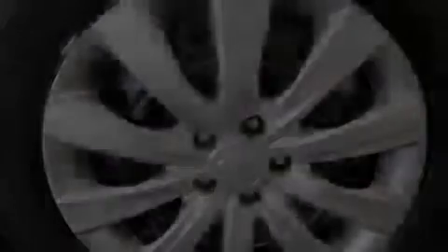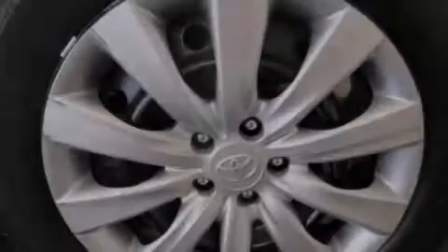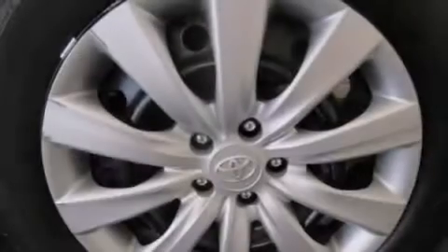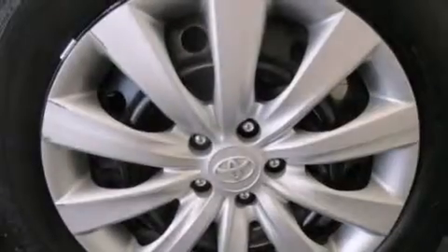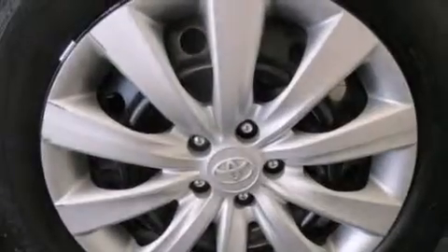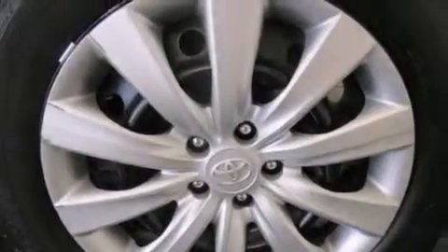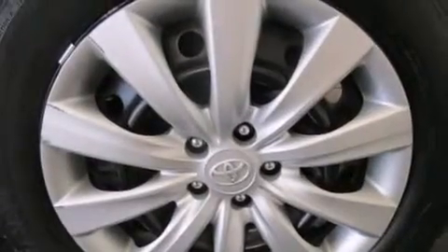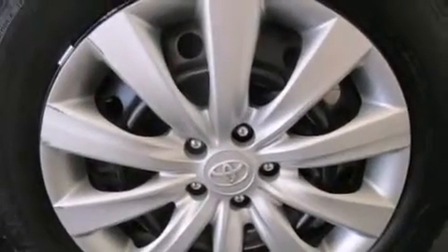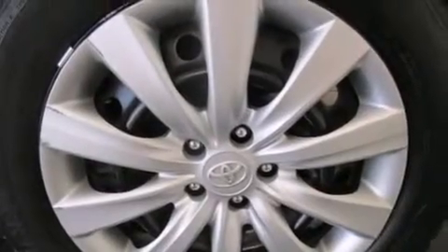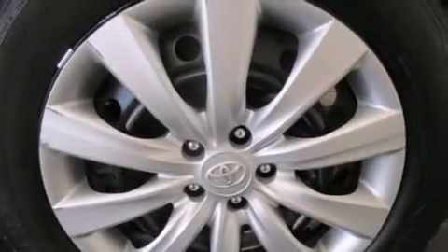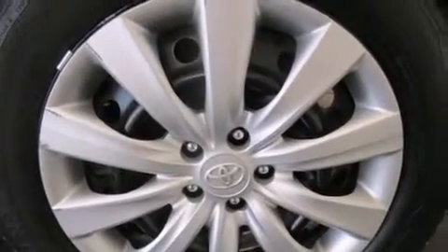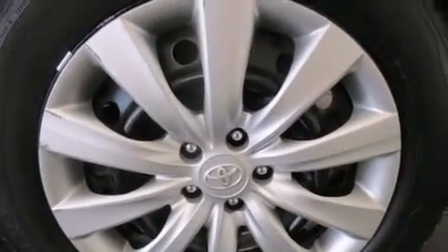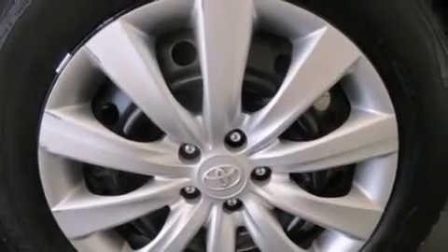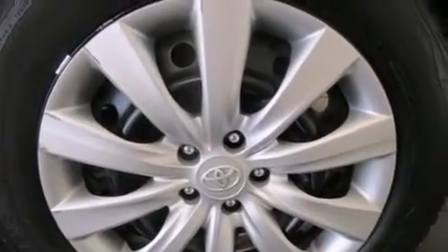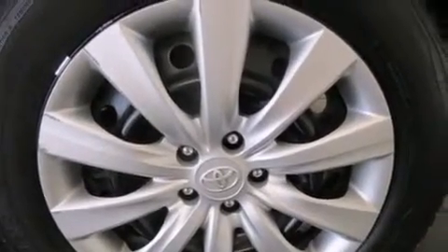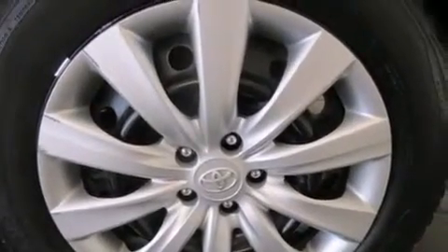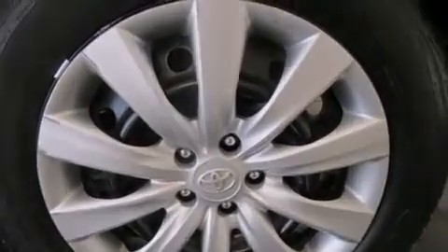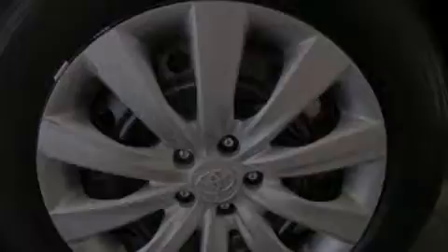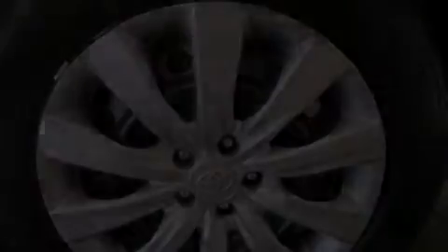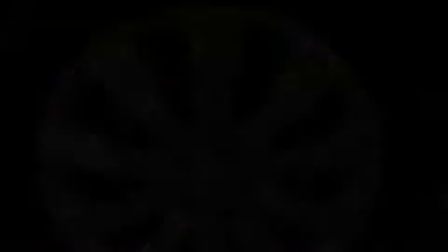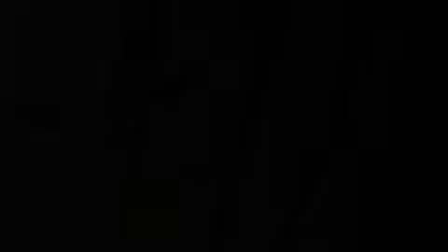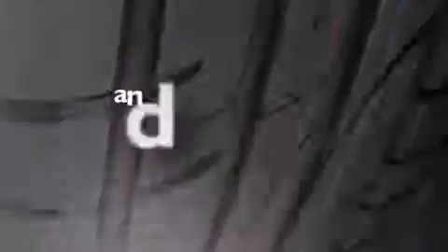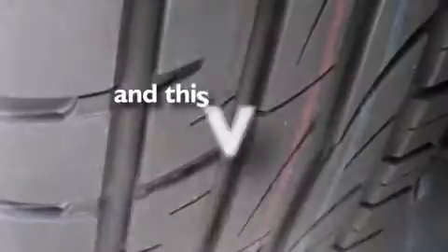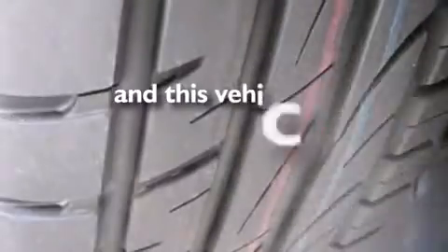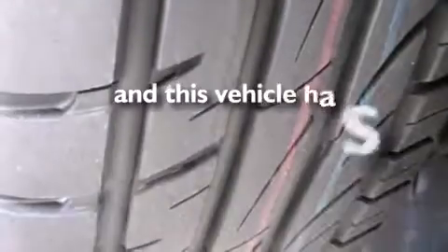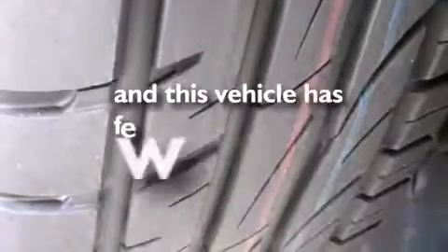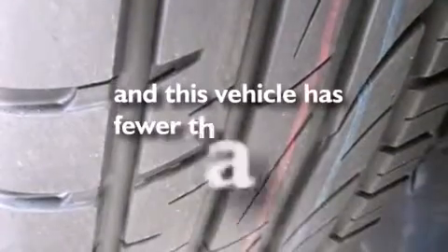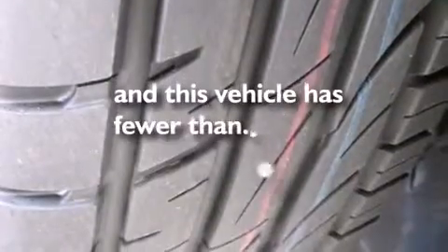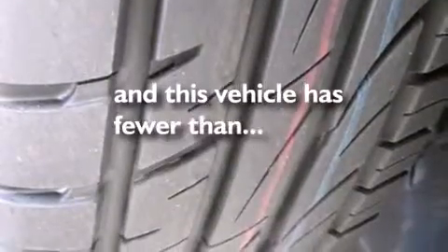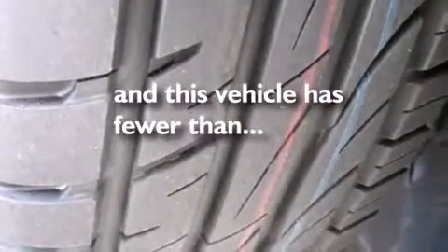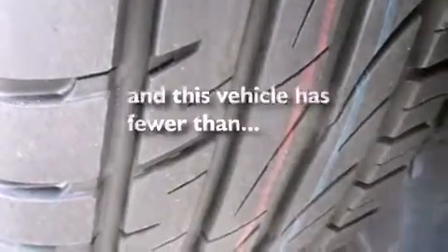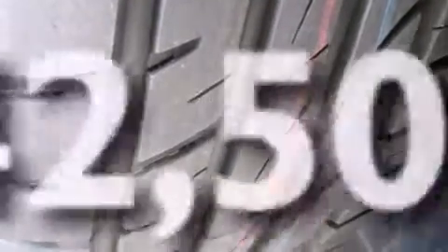Rear seat child-proof door locks, air conditioning, a pass-through rear seat, cruise control, and this vehicle has less than 43,000 miles.